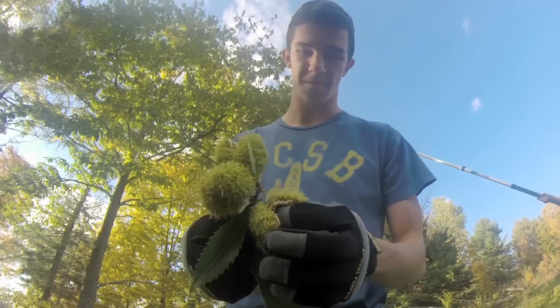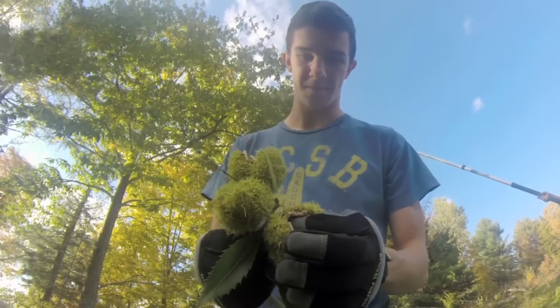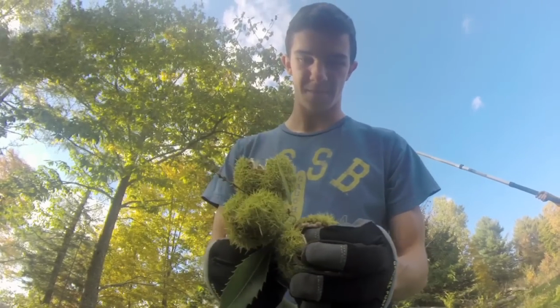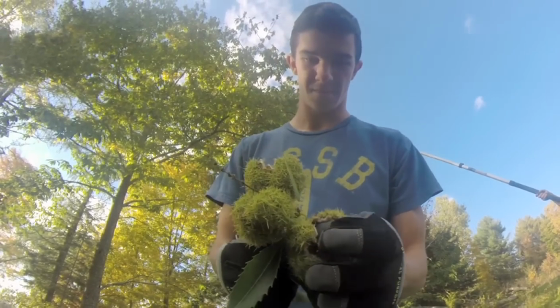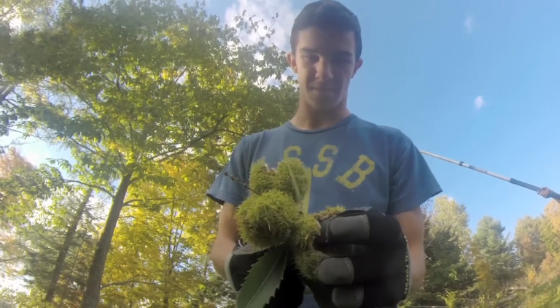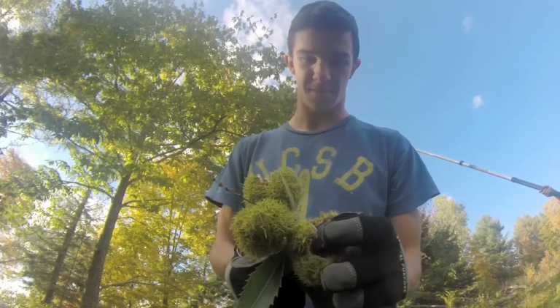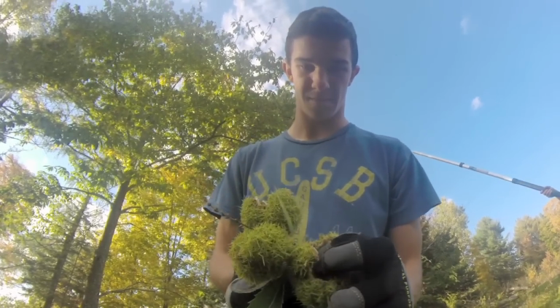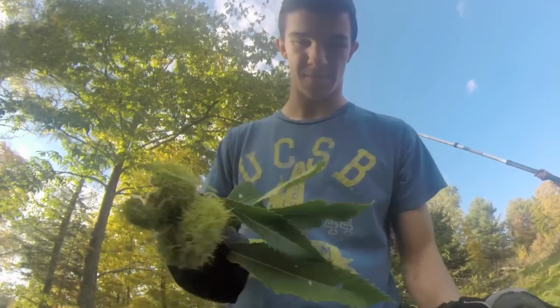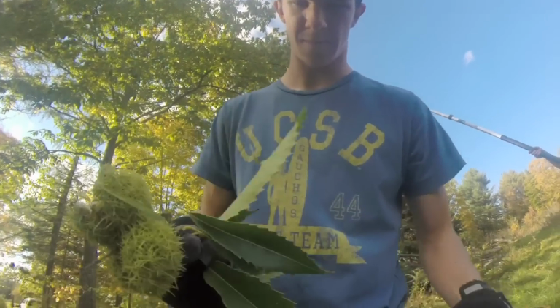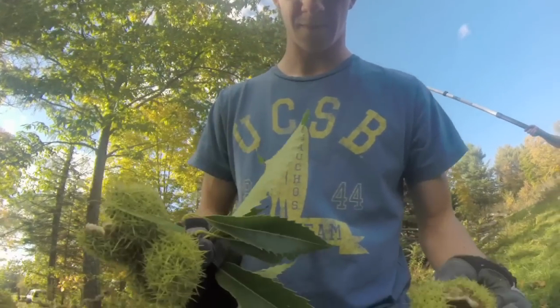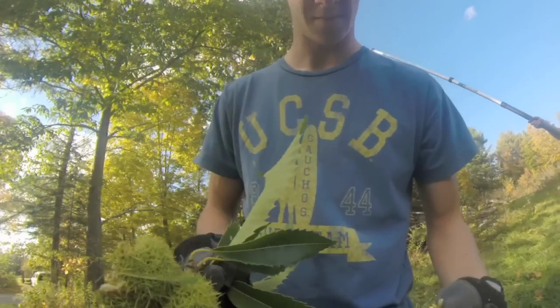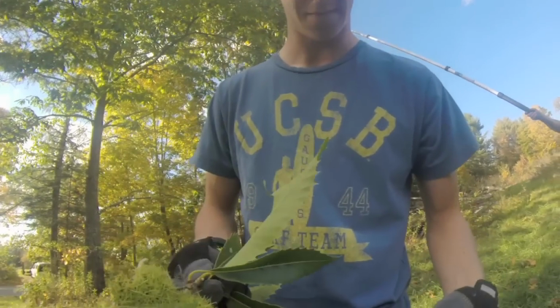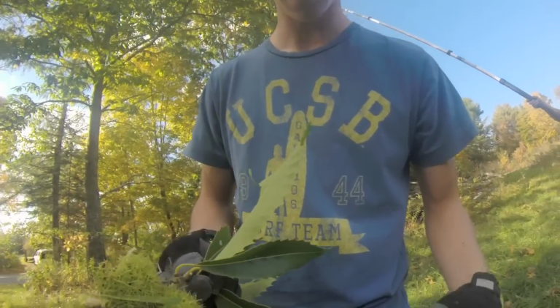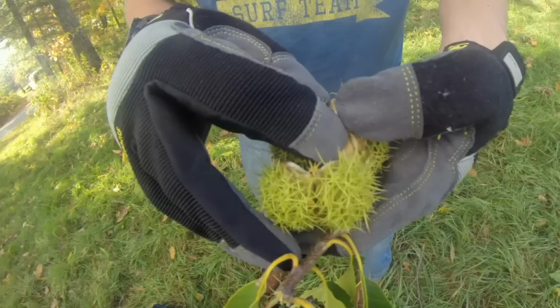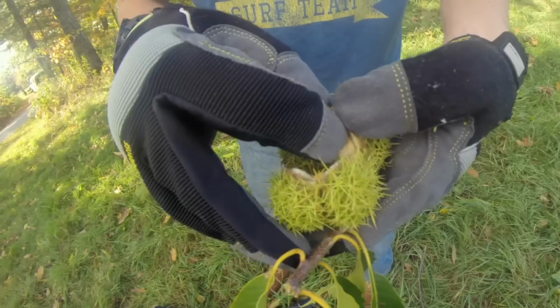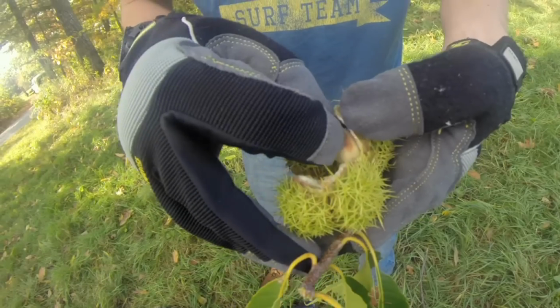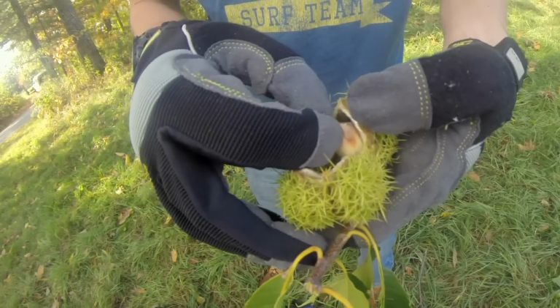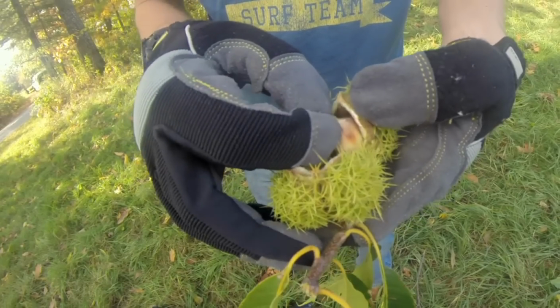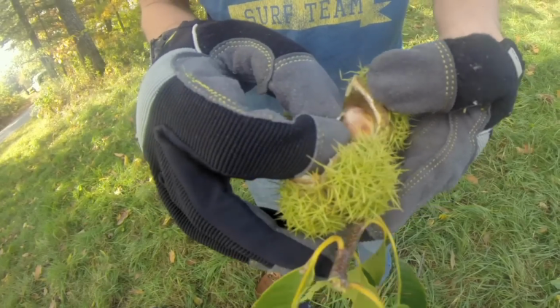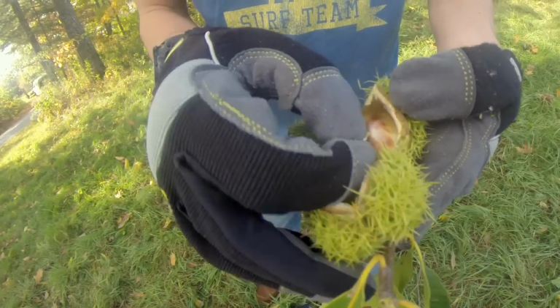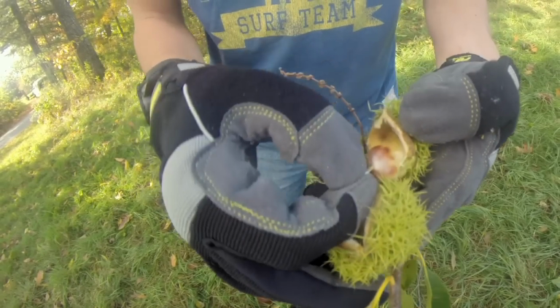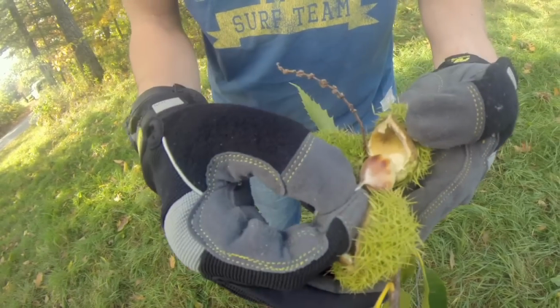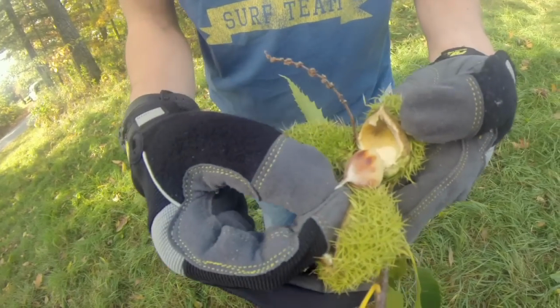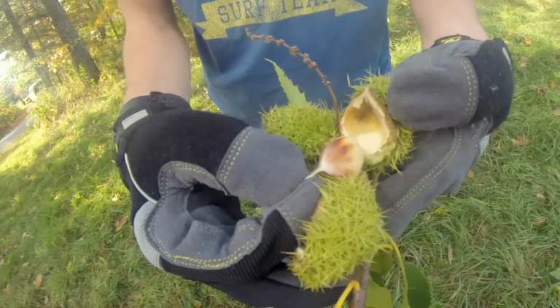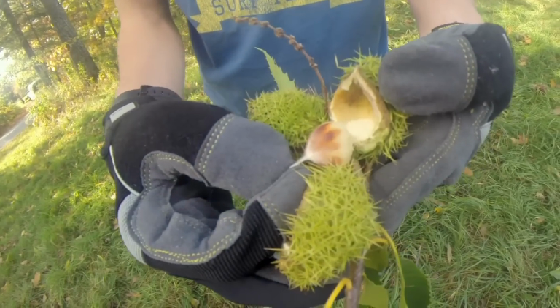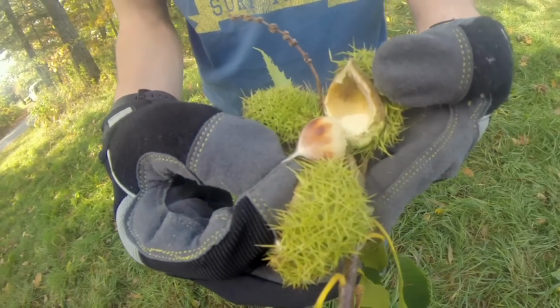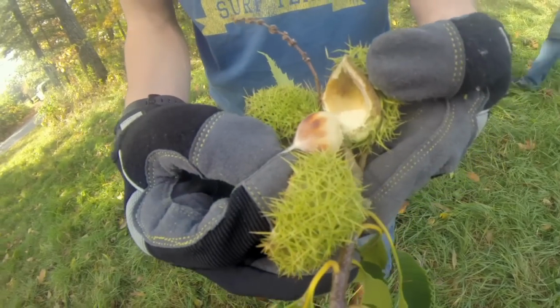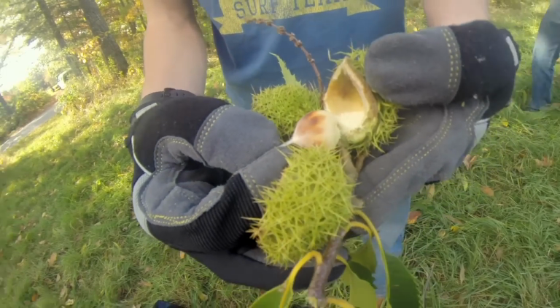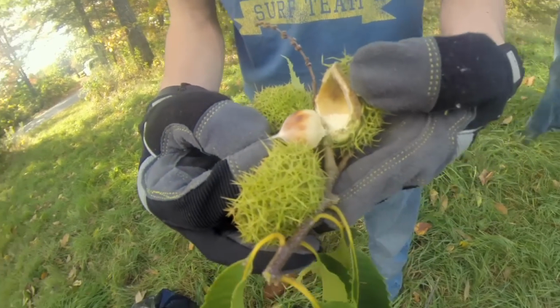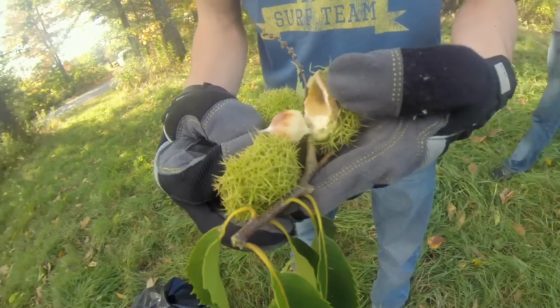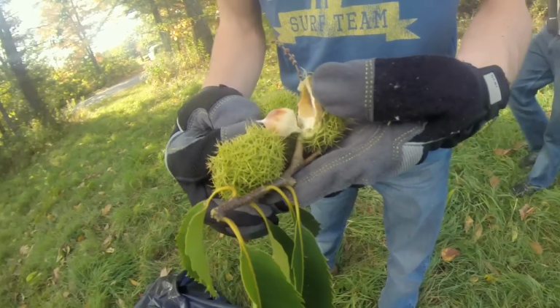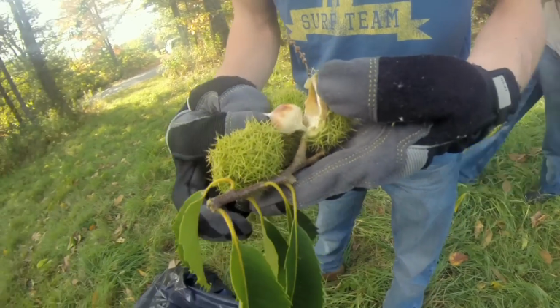Yesterday I was out in the field with a couple of the students who were actually involved in the project, and they just talk about it all the time. It's like the highlight of their life.